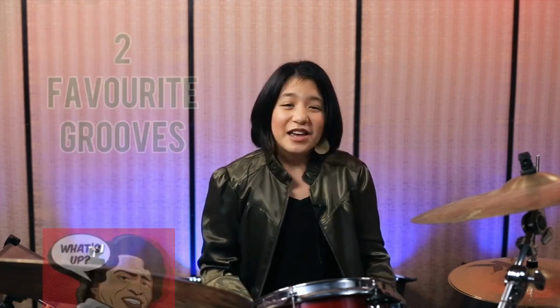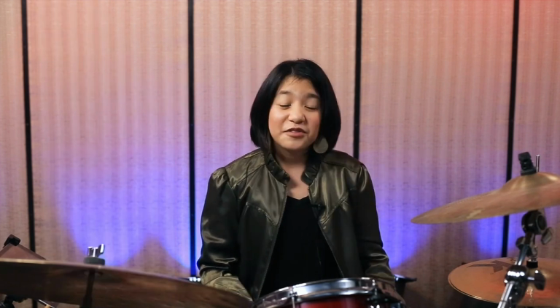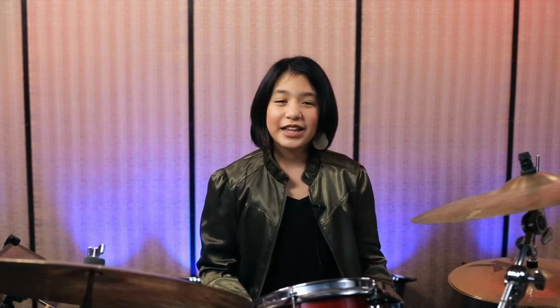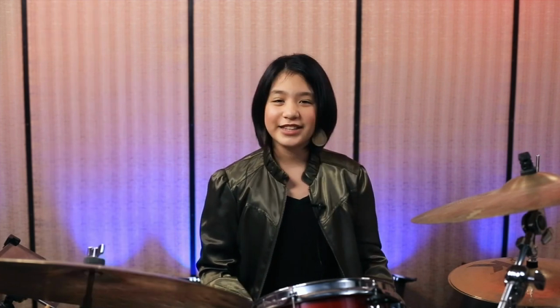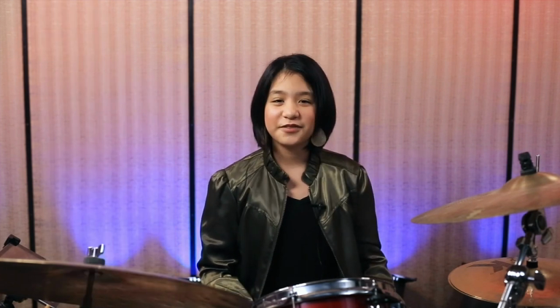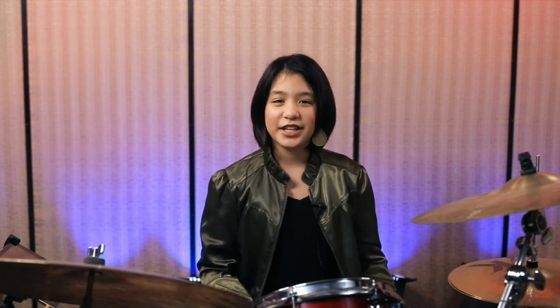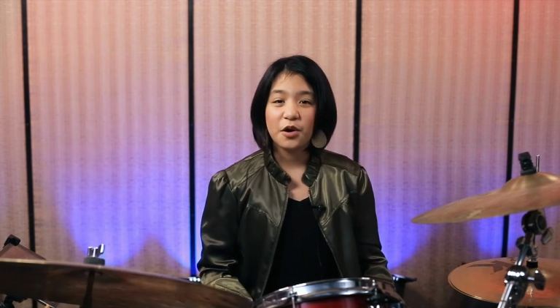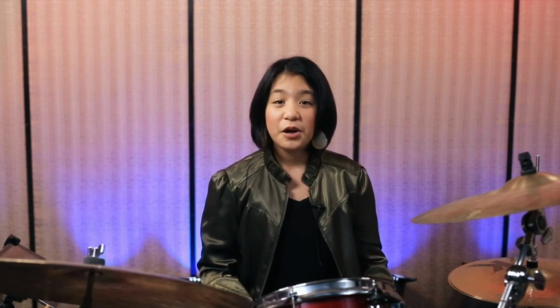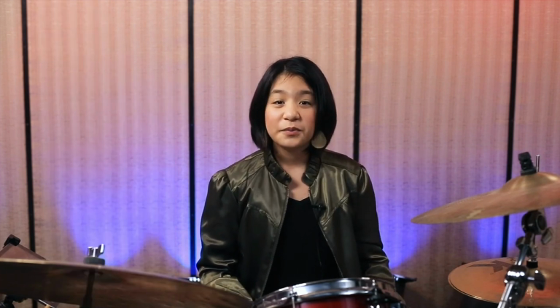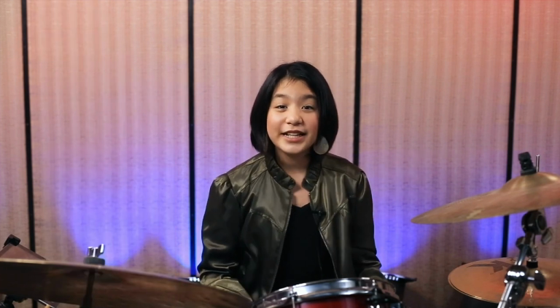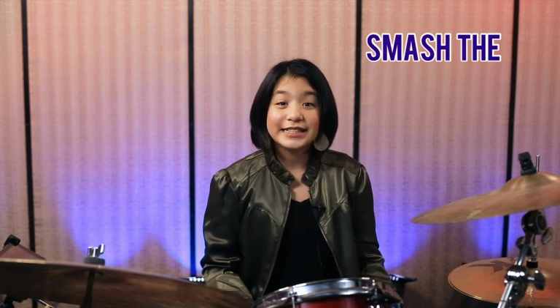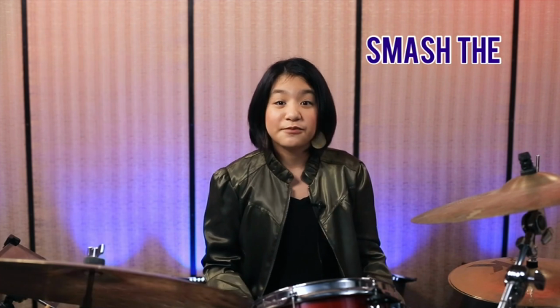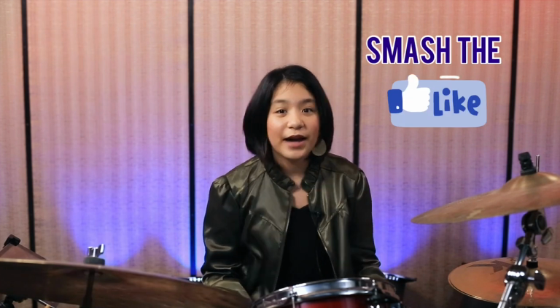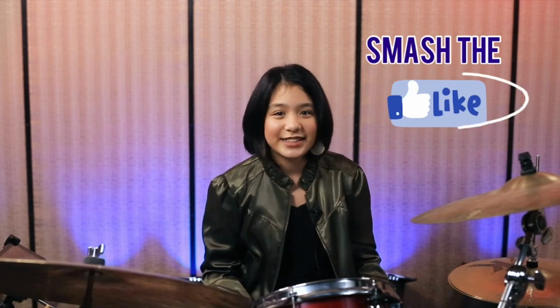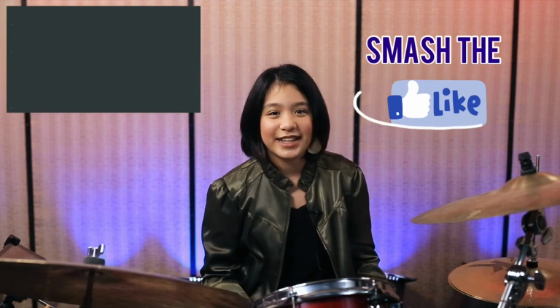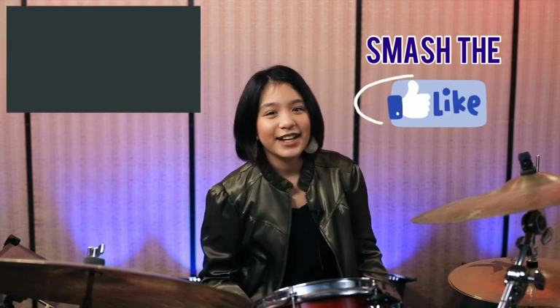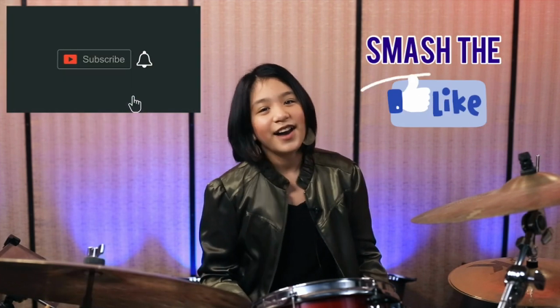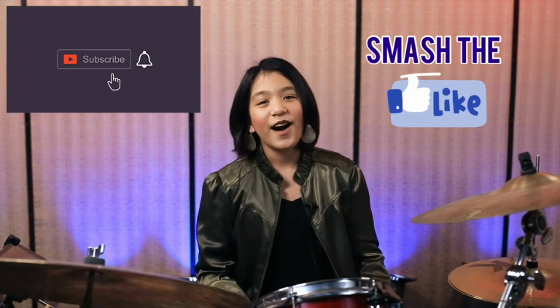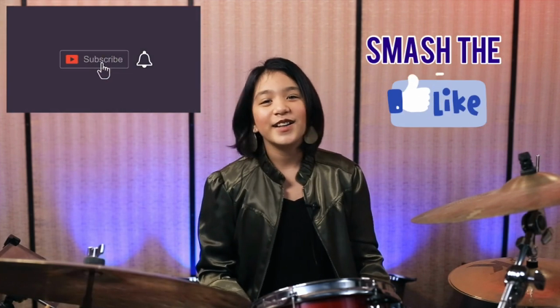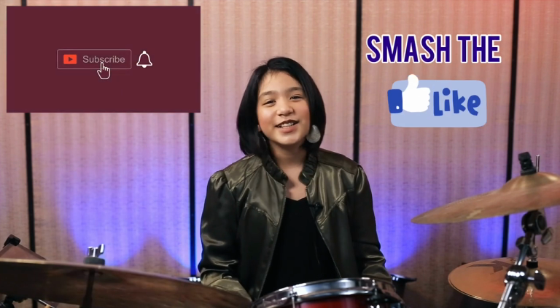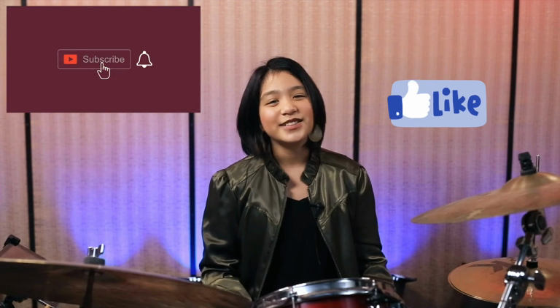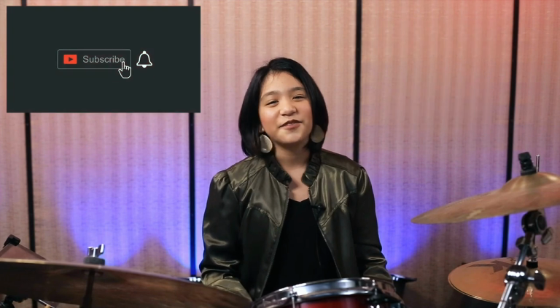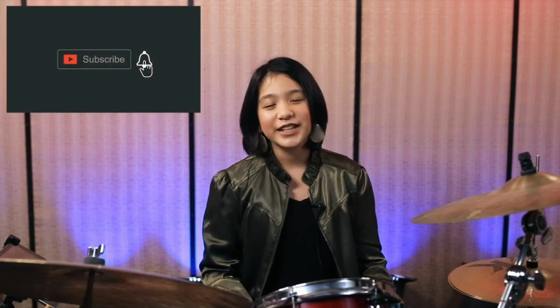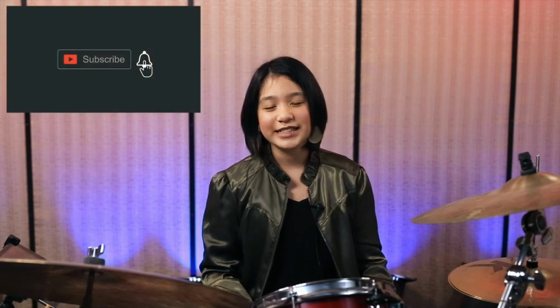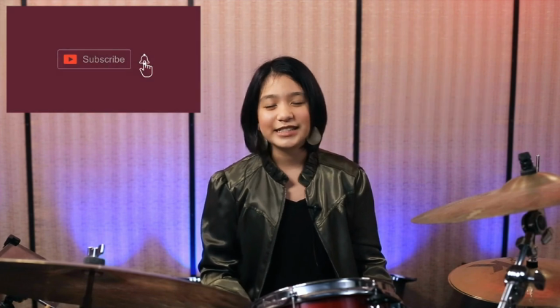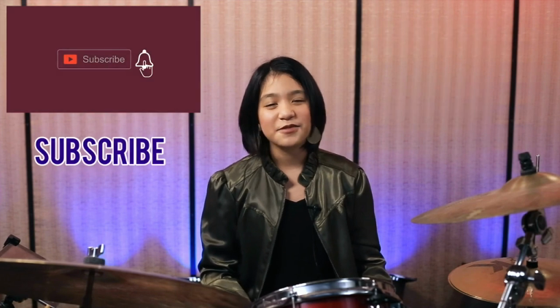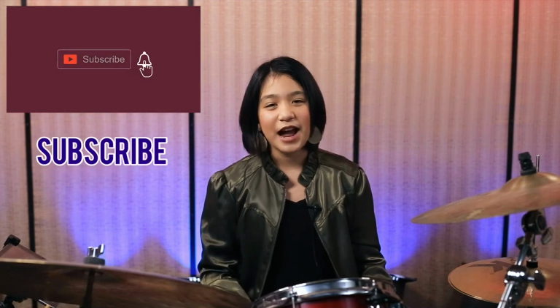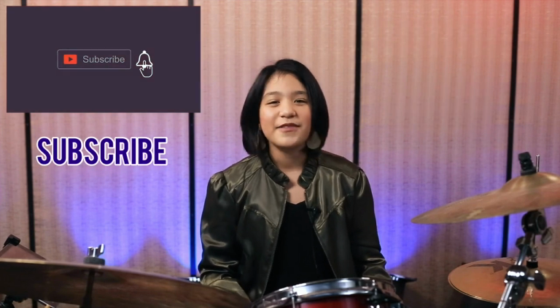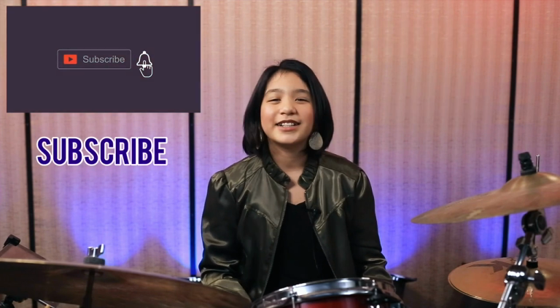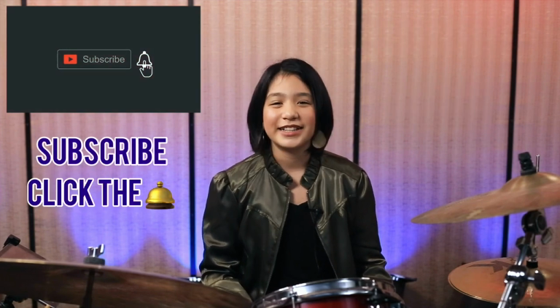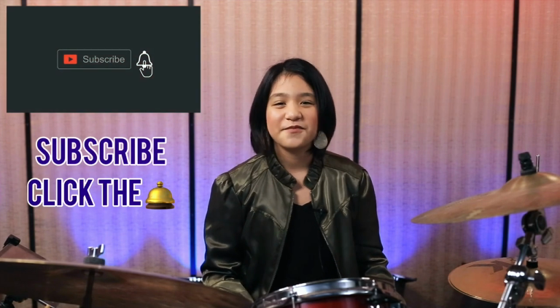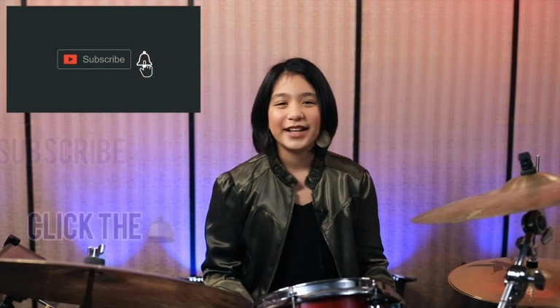If you liked this video please smash the like, and don't forget to subscribe and click the bell.